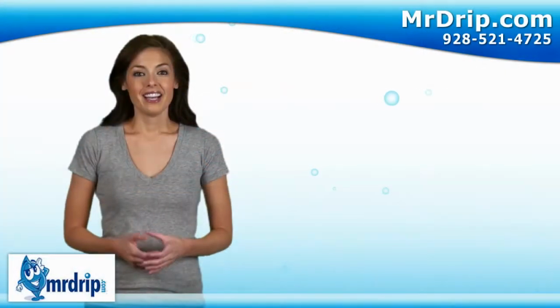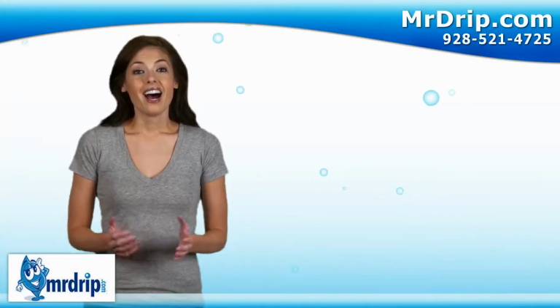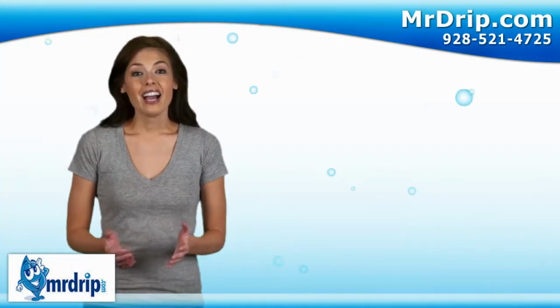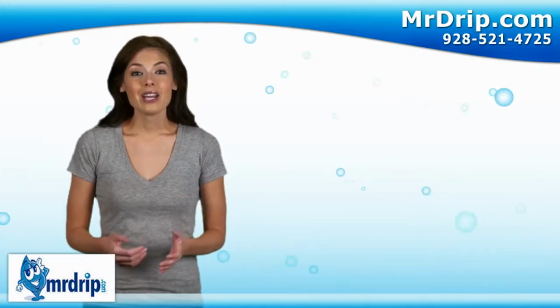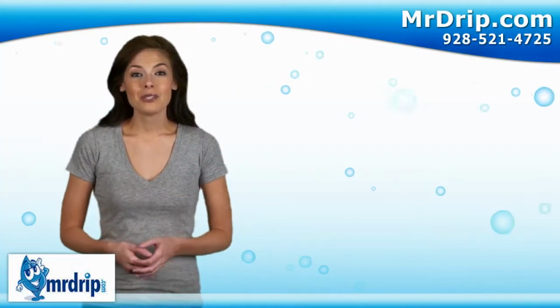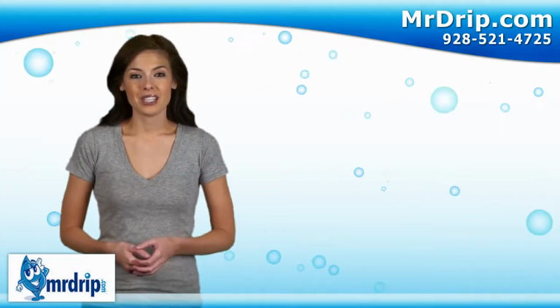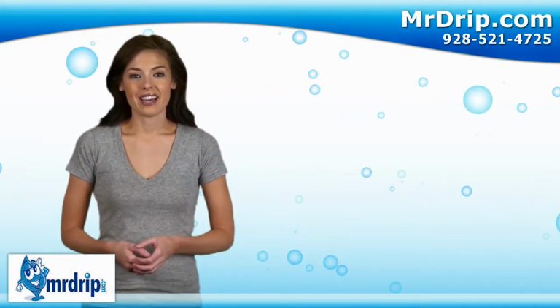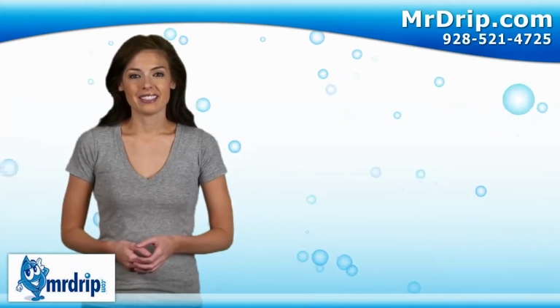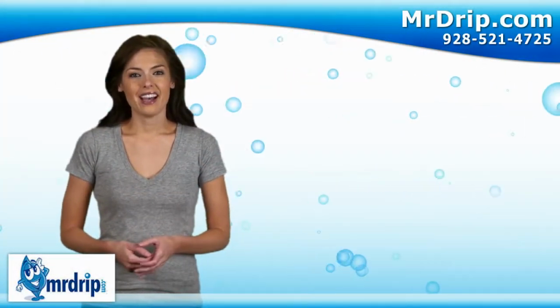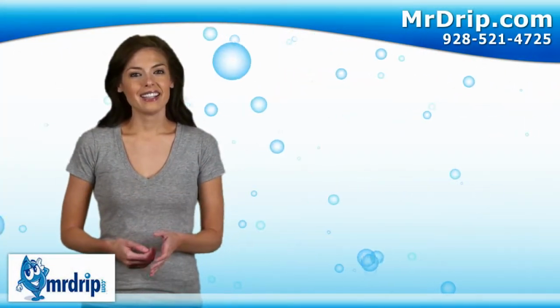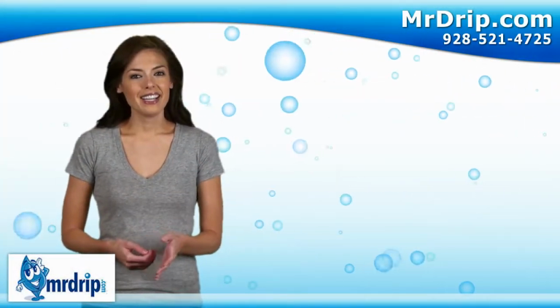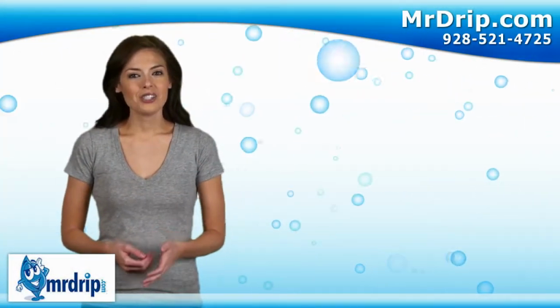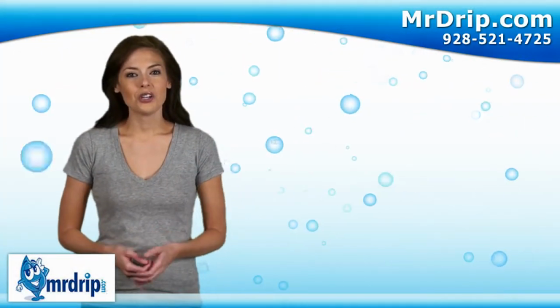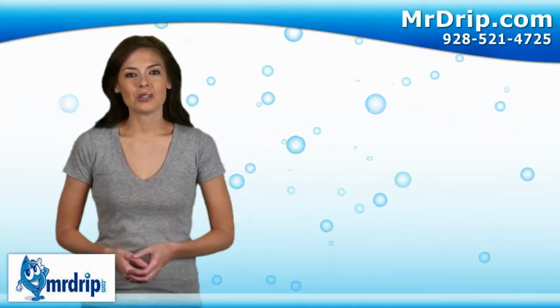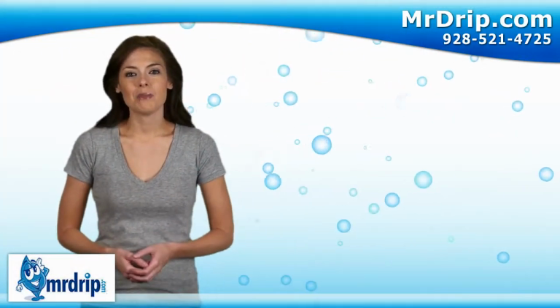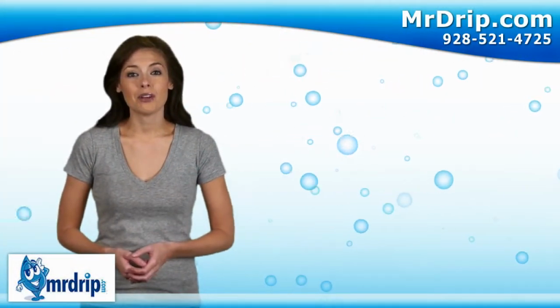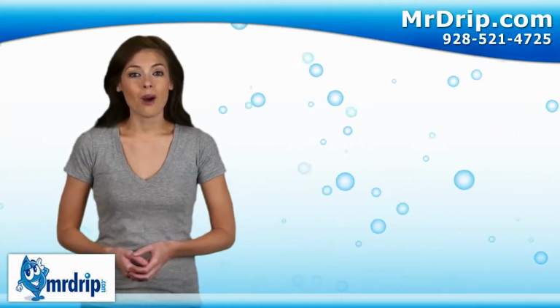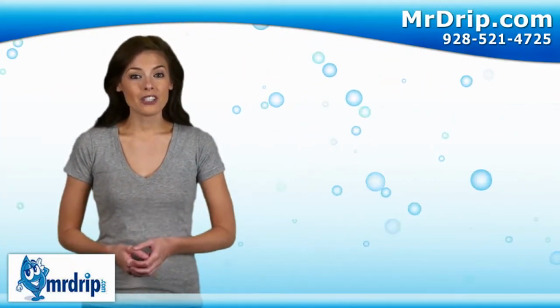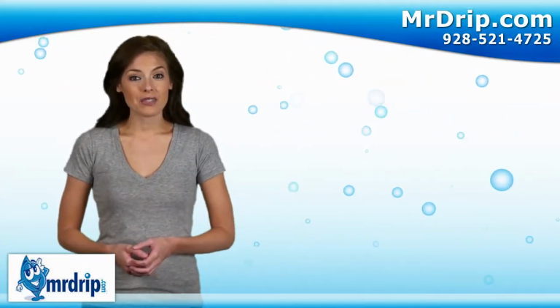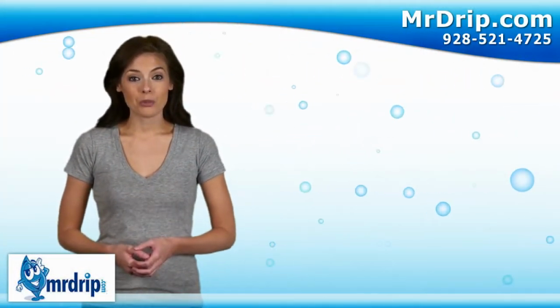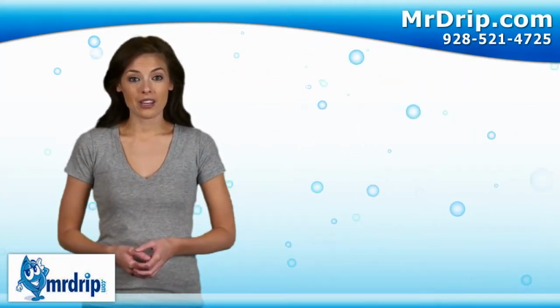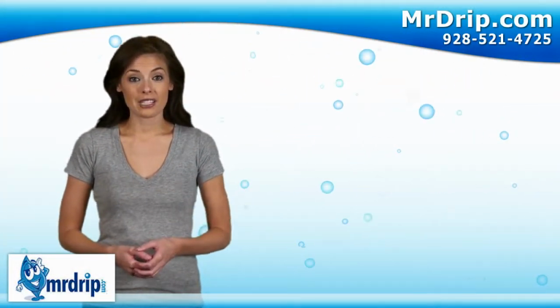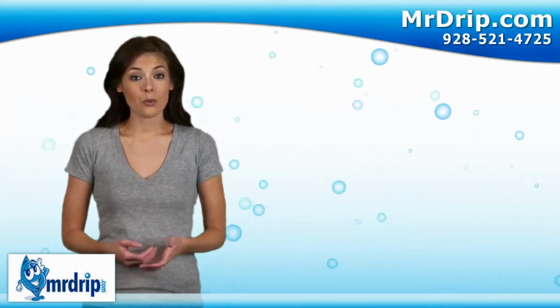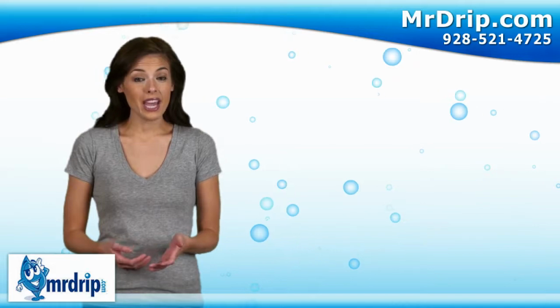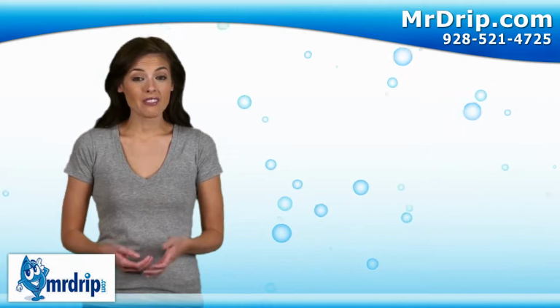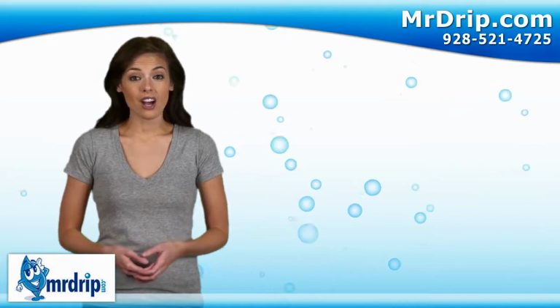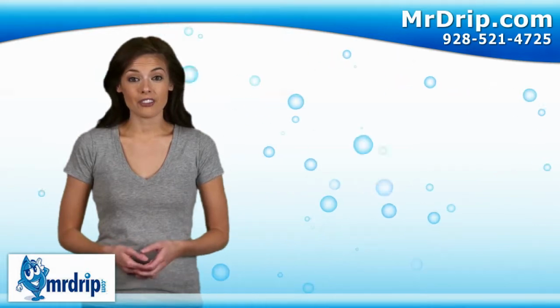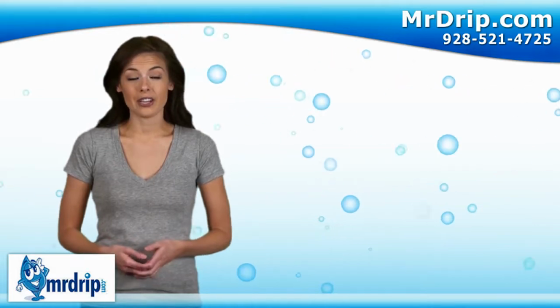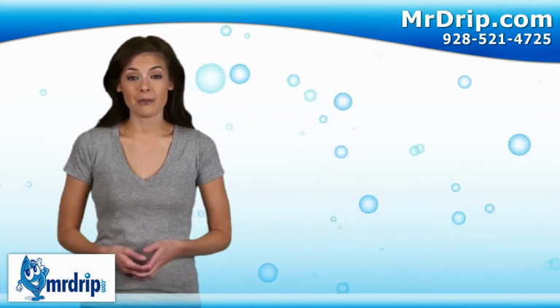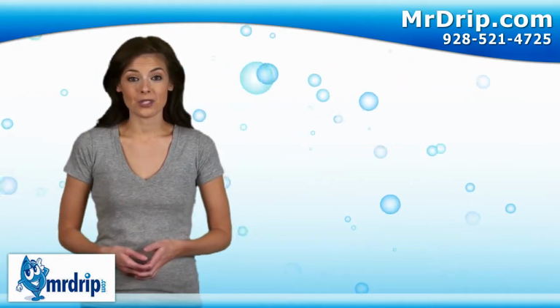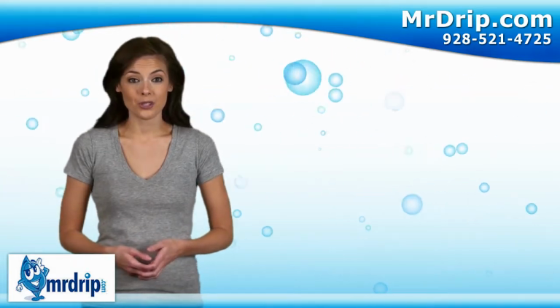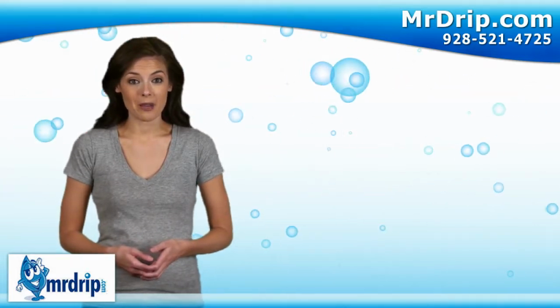Hi, I'm Julia. I'd like to show you some of our water saving products that we have to offer here at Mr. Drip.